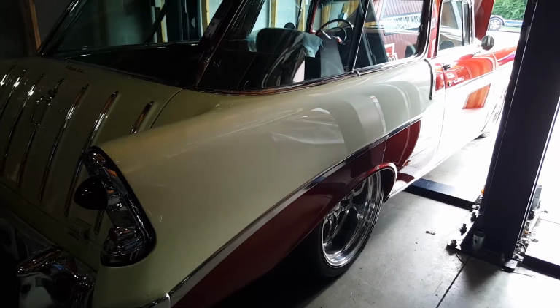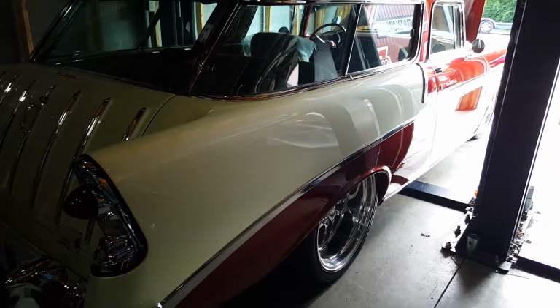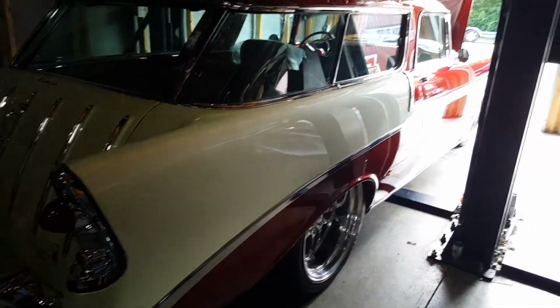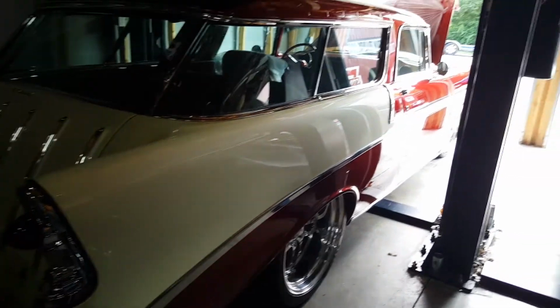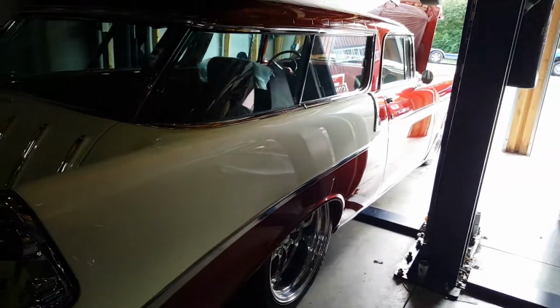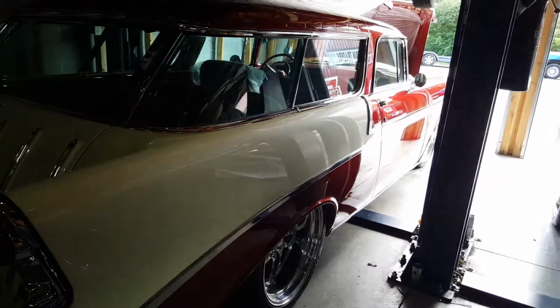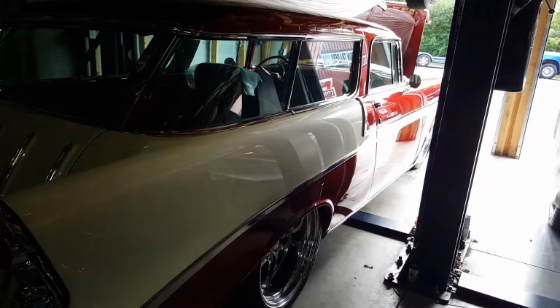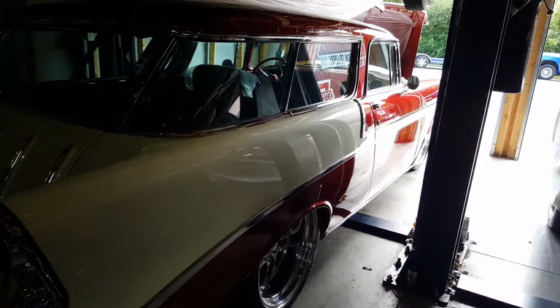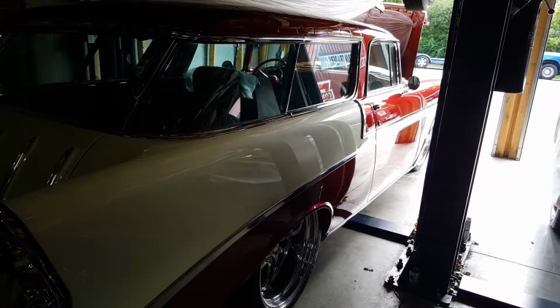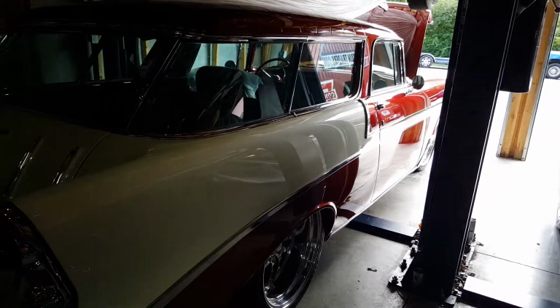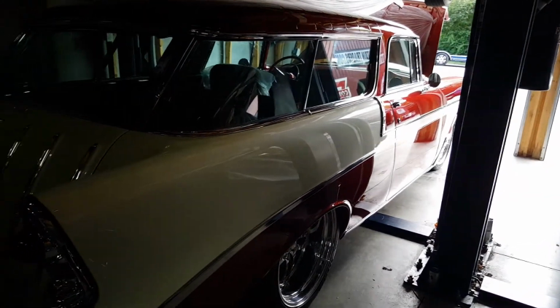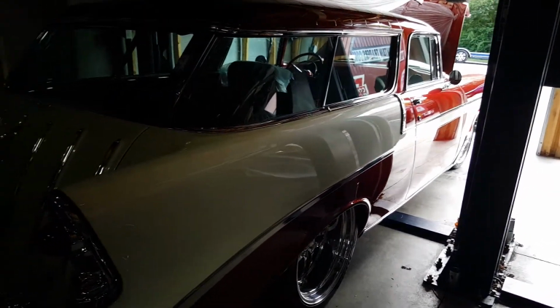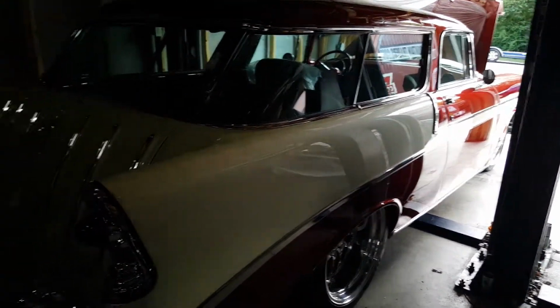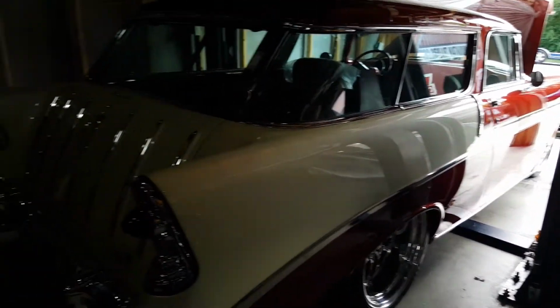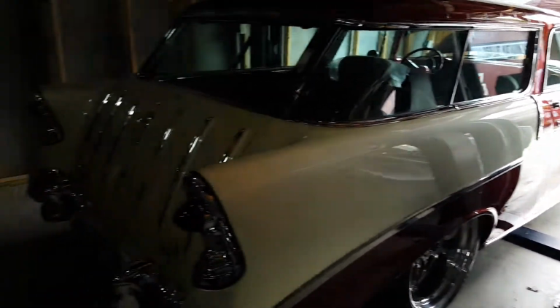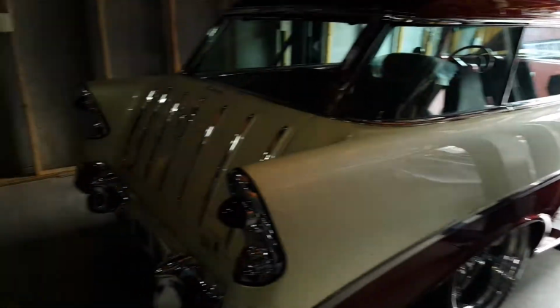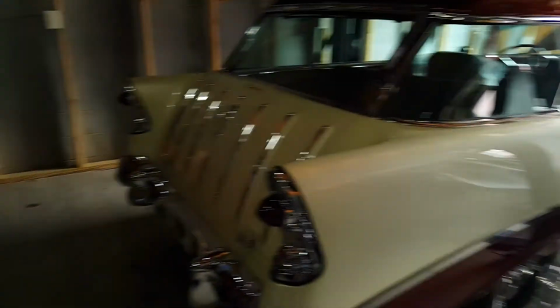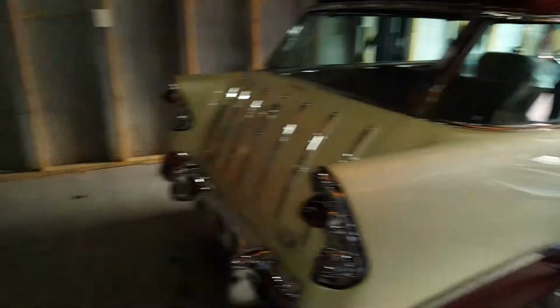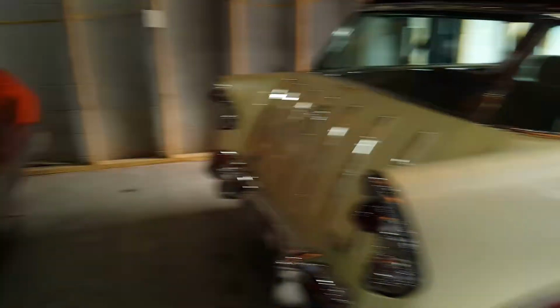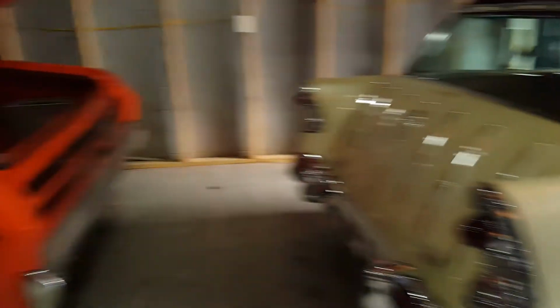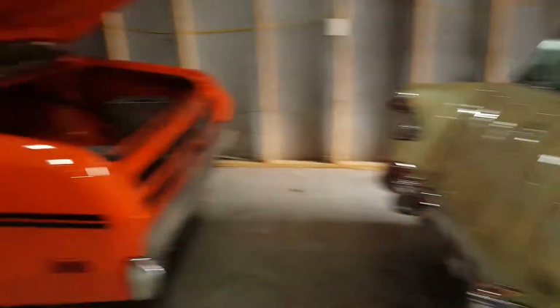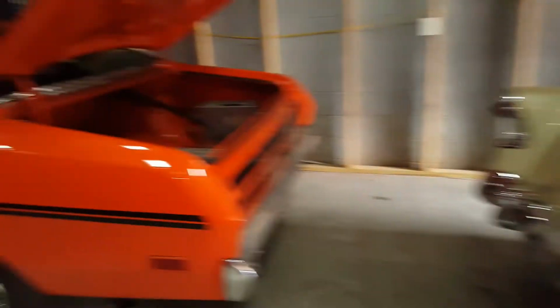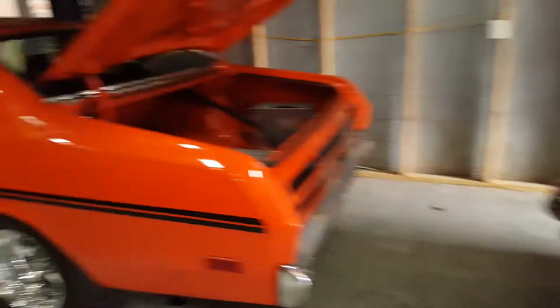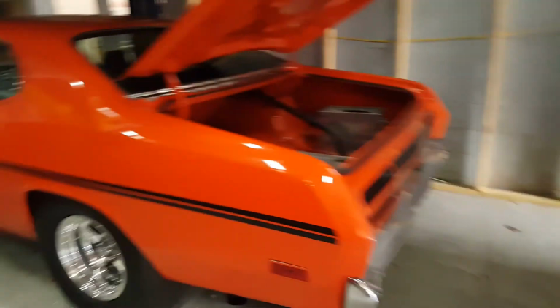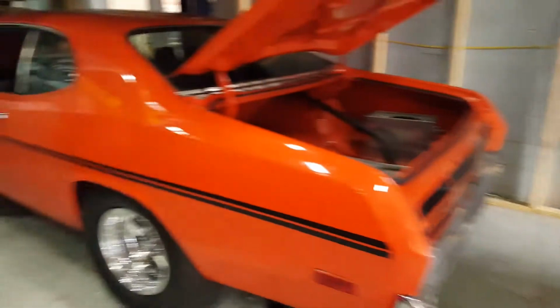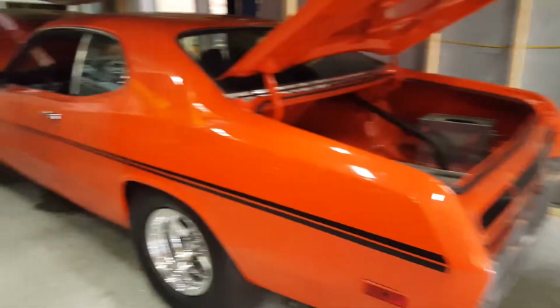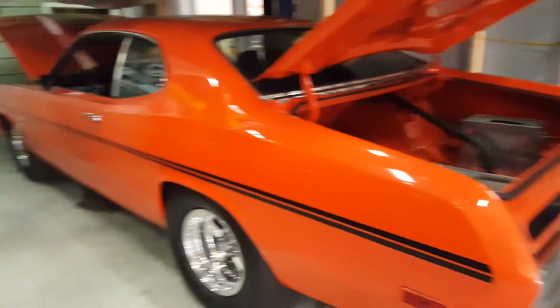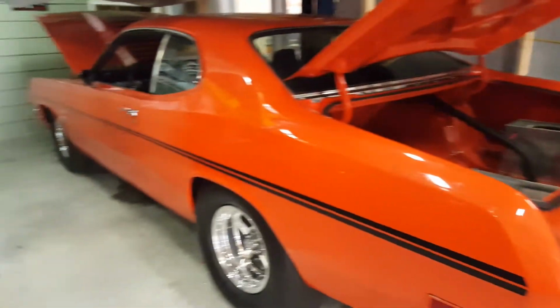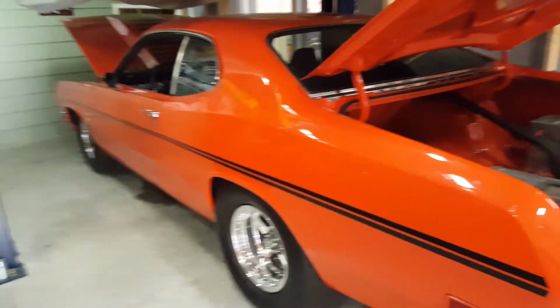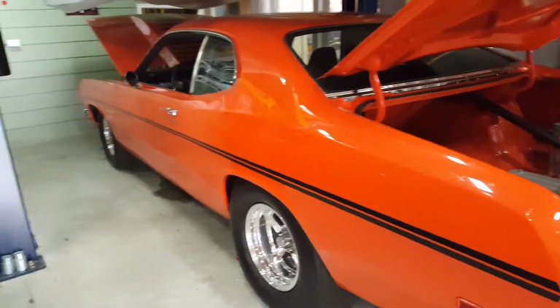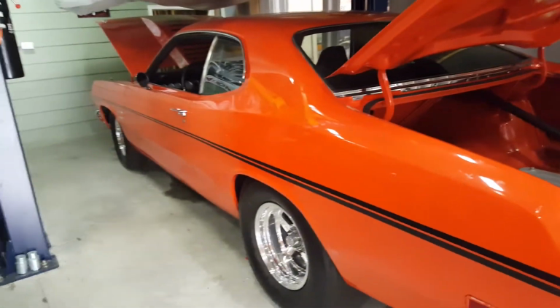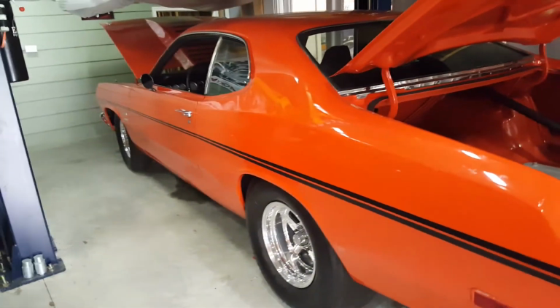Looks like a Nomad right here. Just amazing. Looks like a Duster.